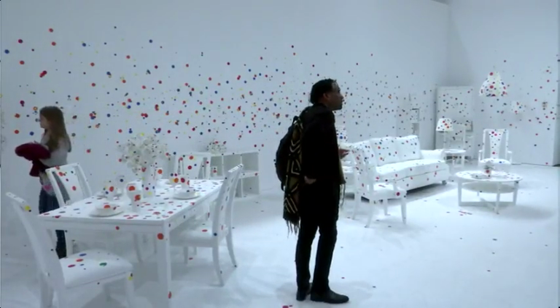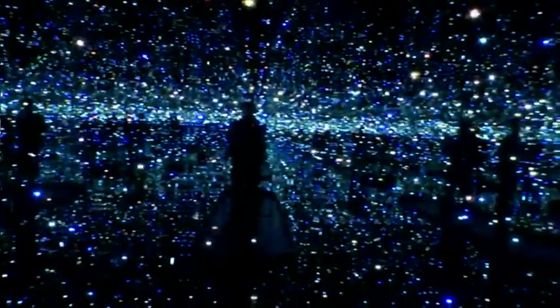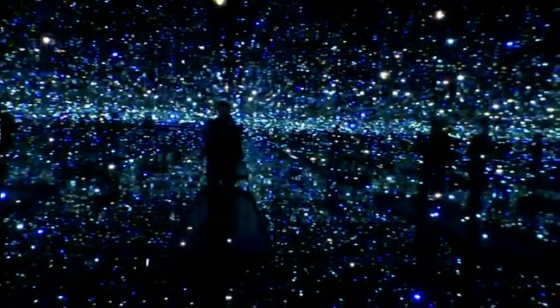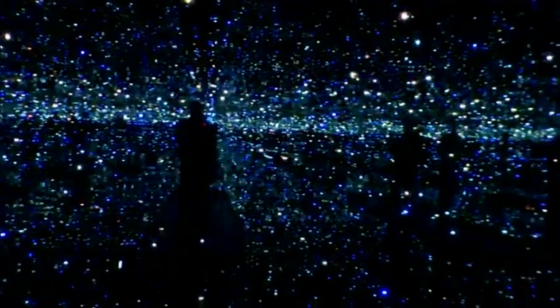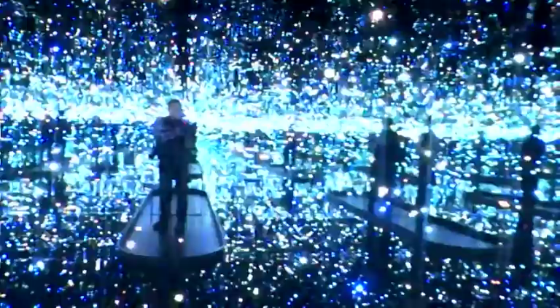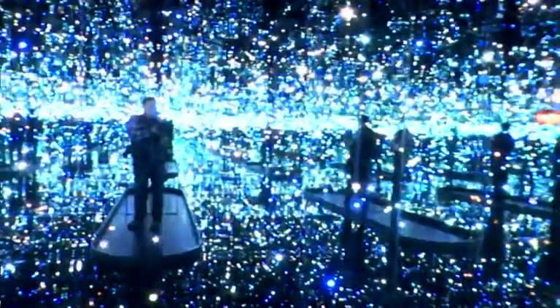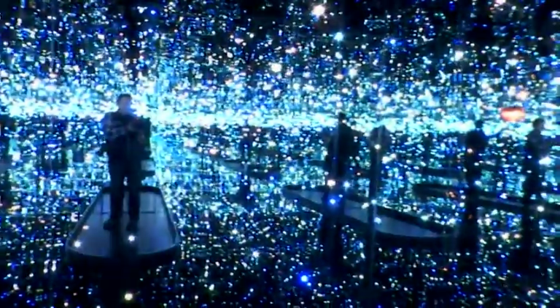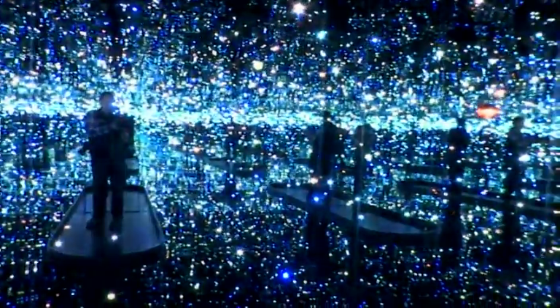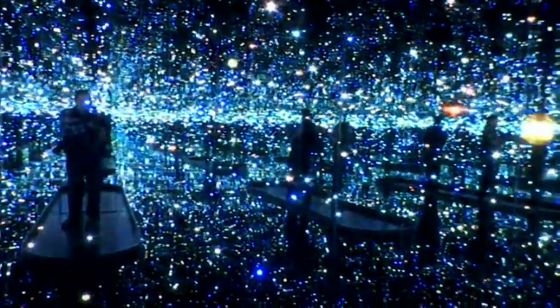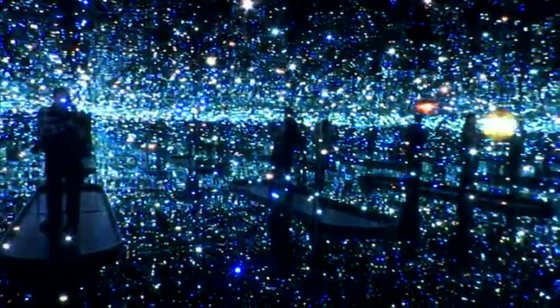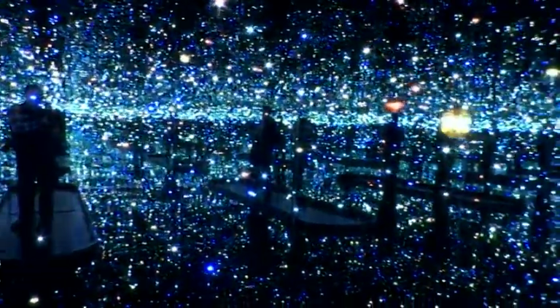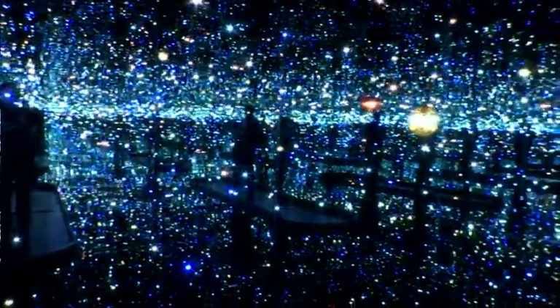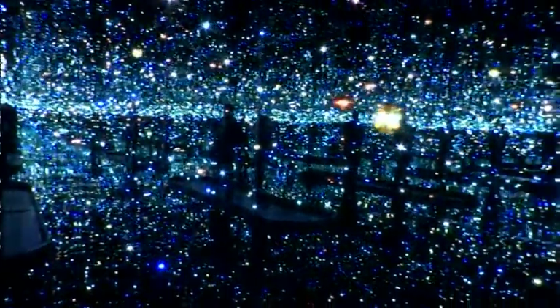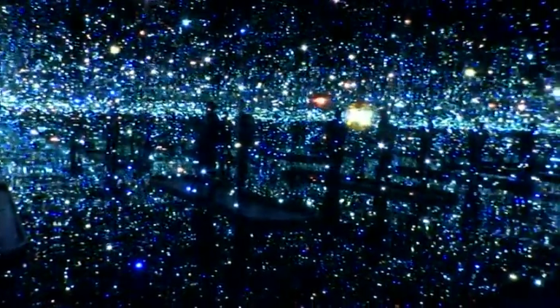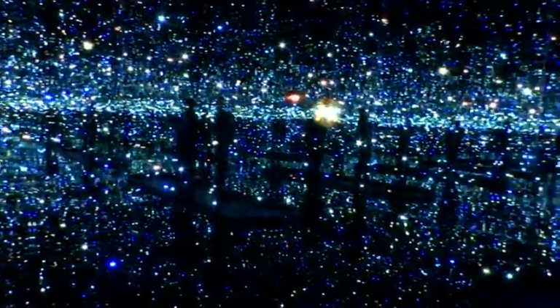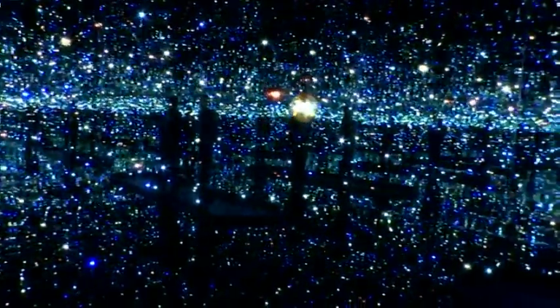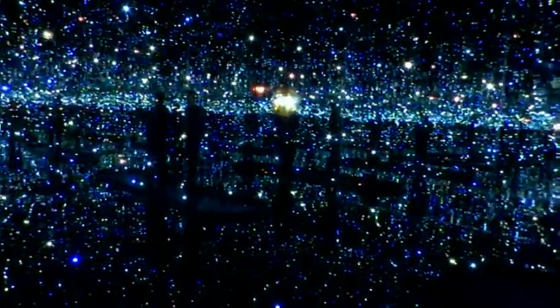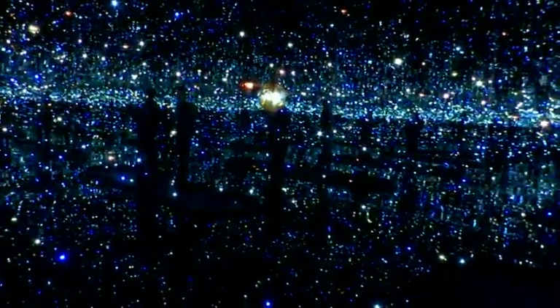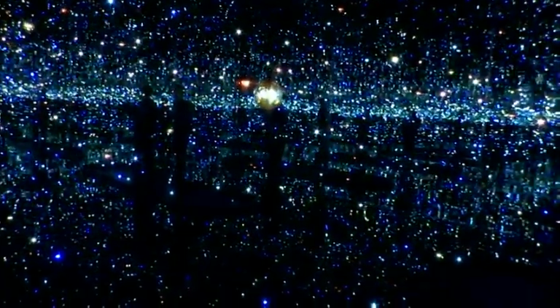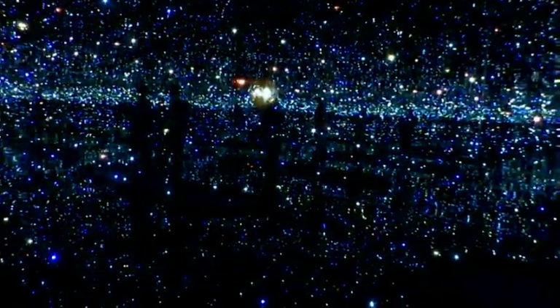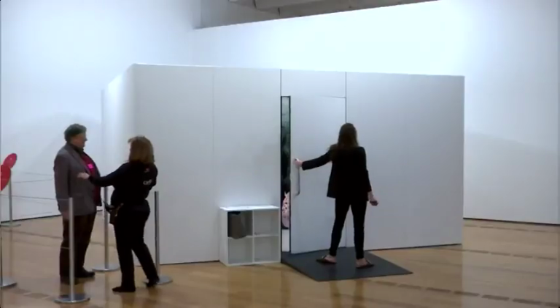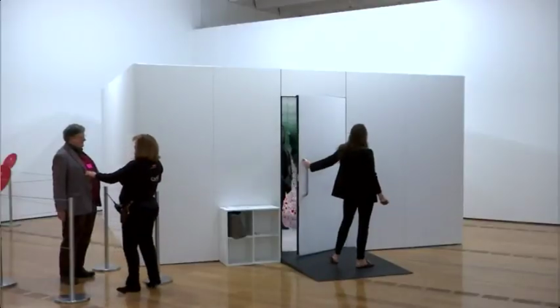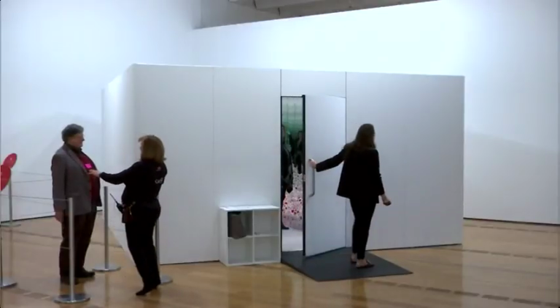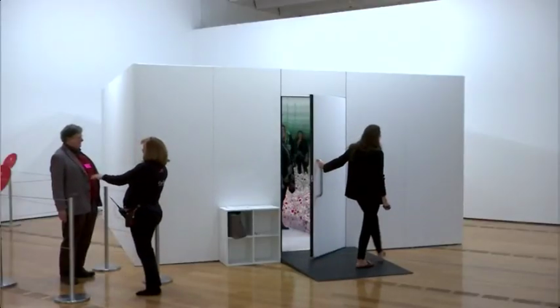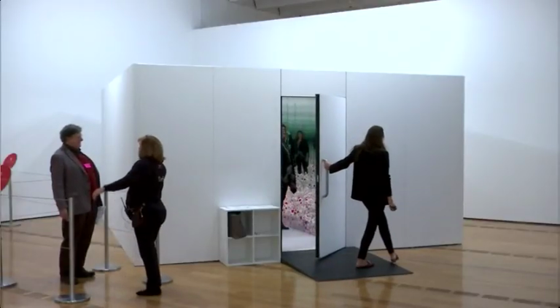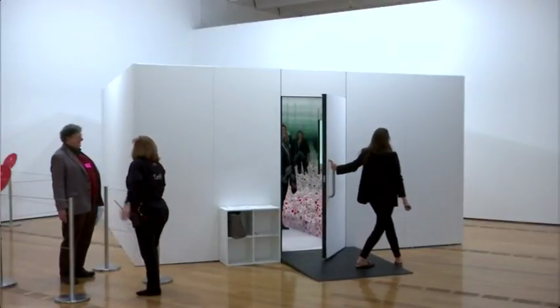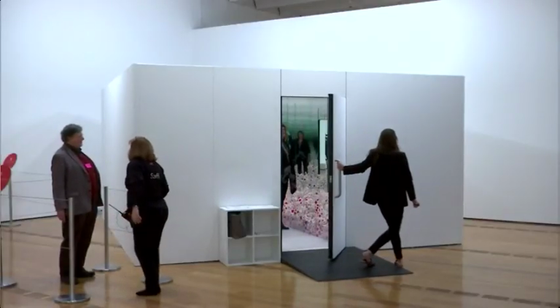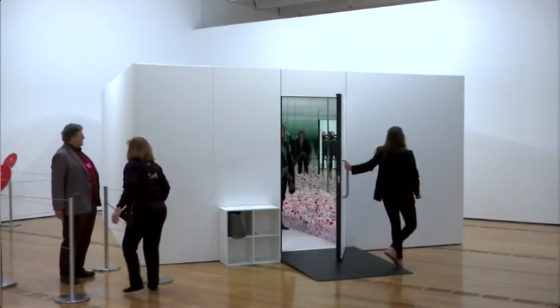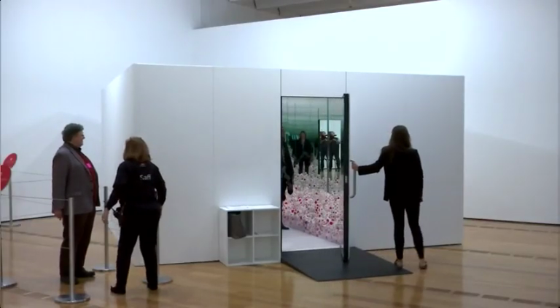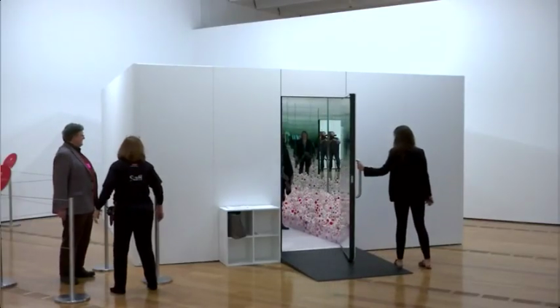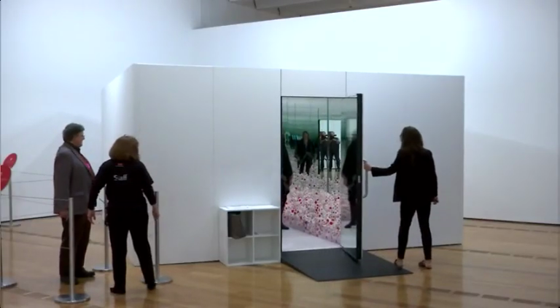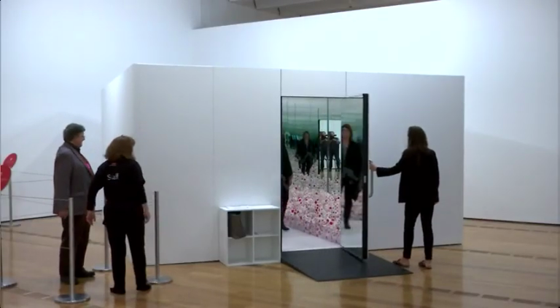The exhibit is at the High through February 17th. For Access Atlanta, I'm Nelson Hicks.